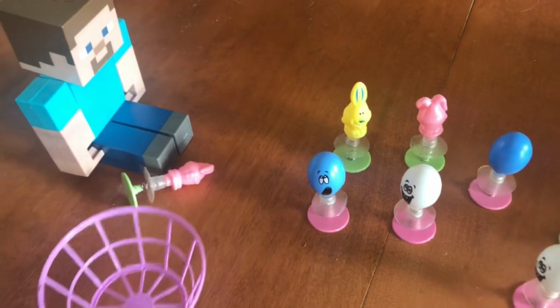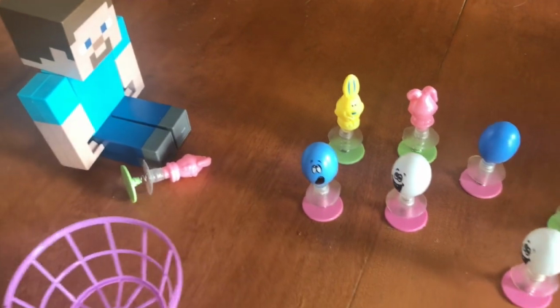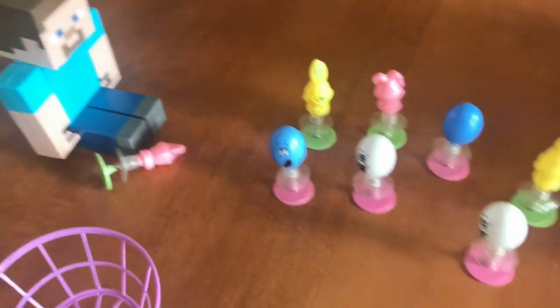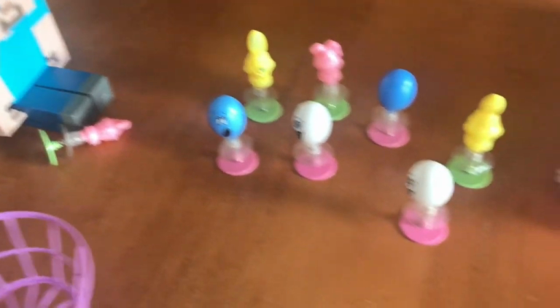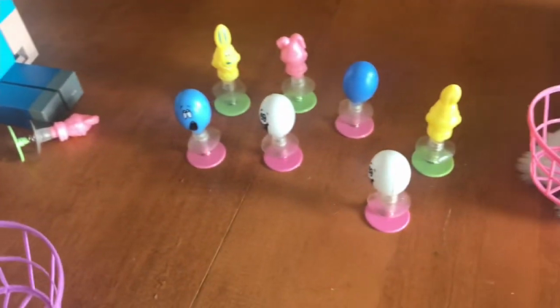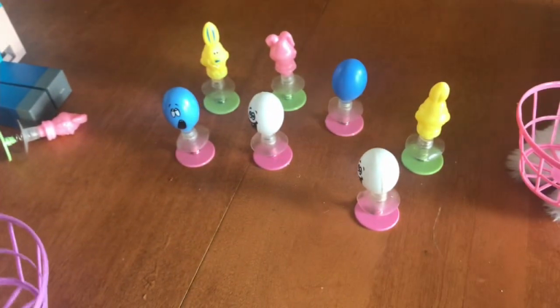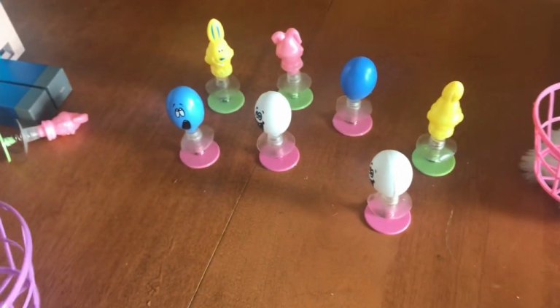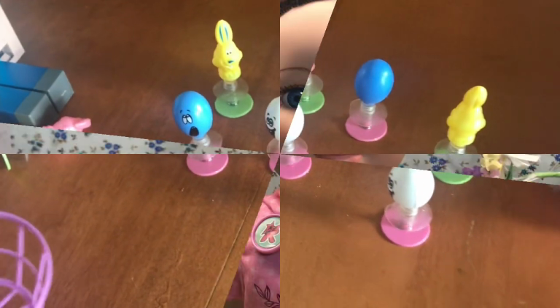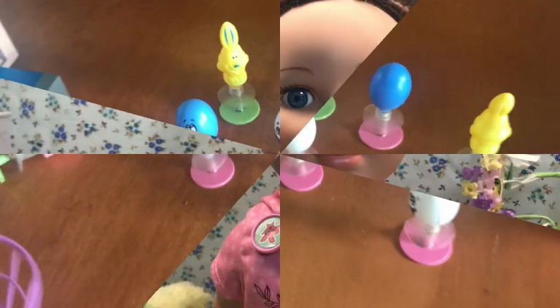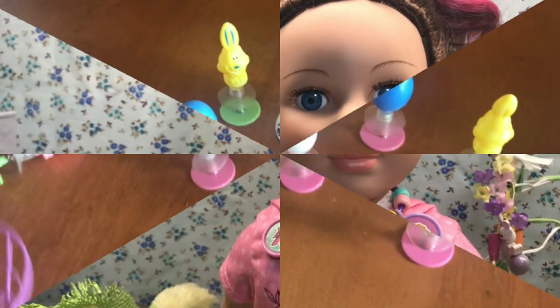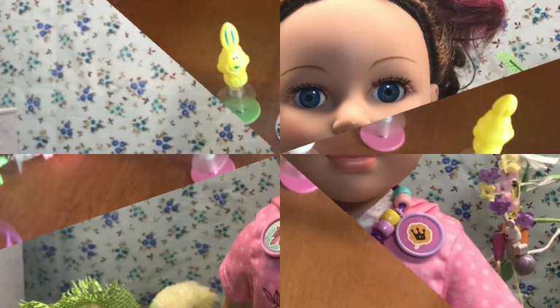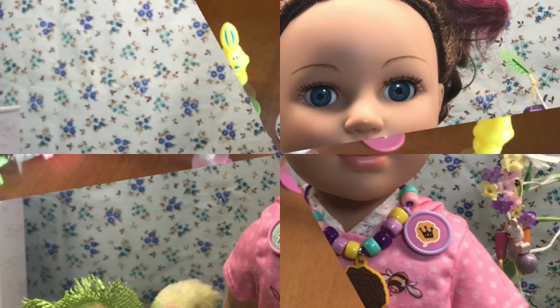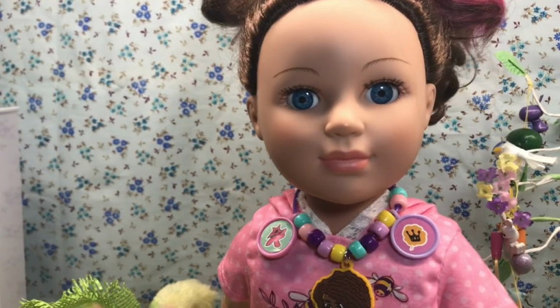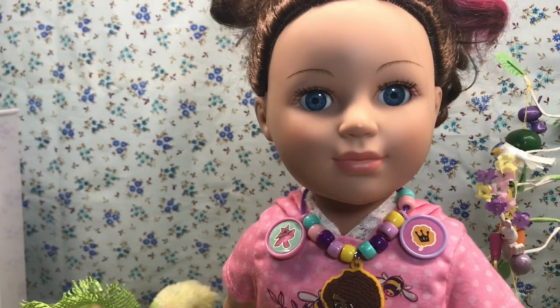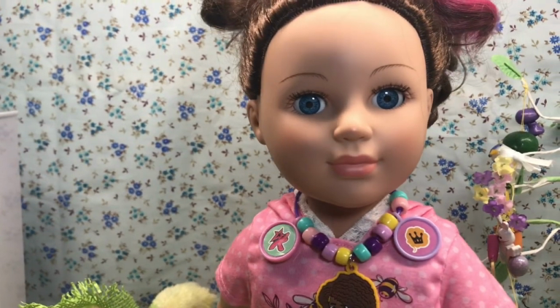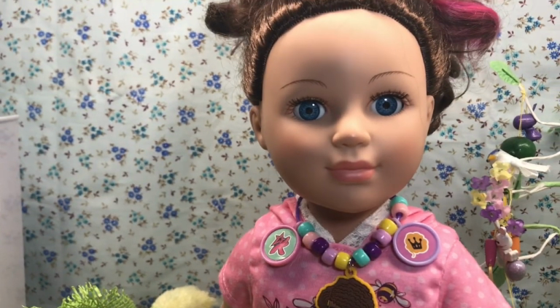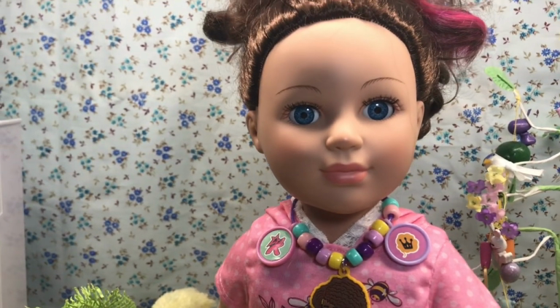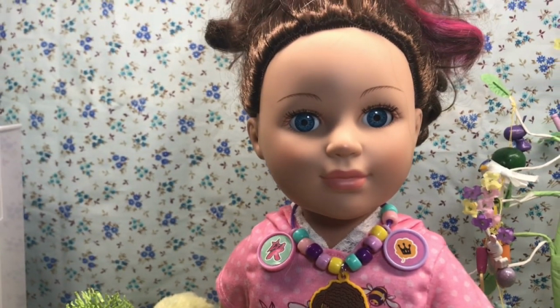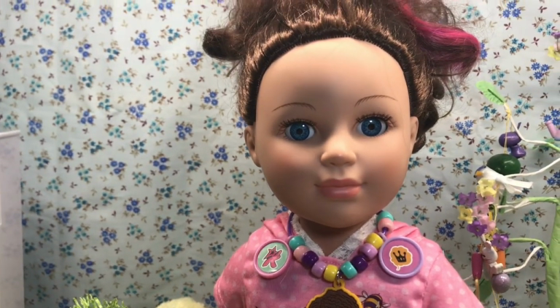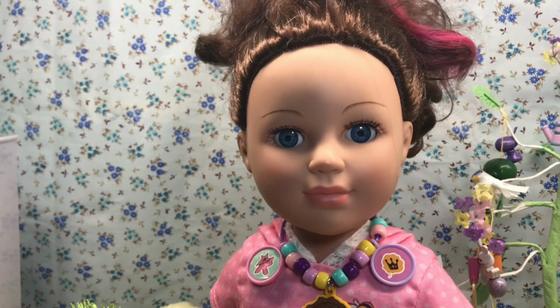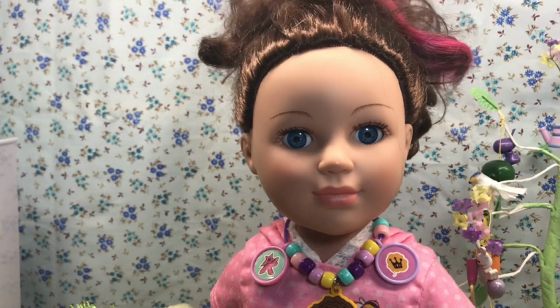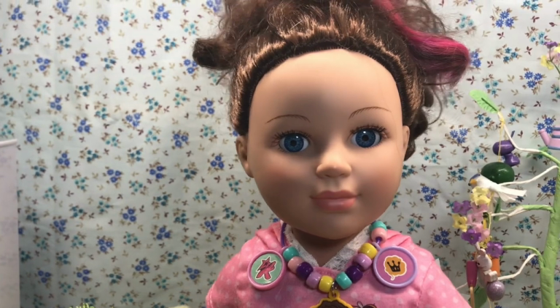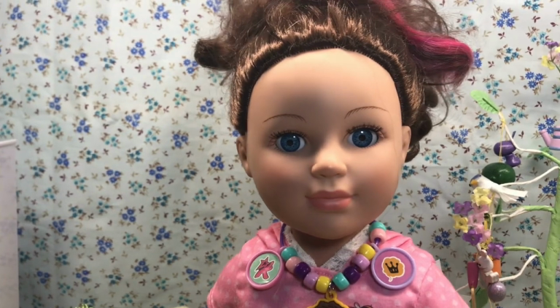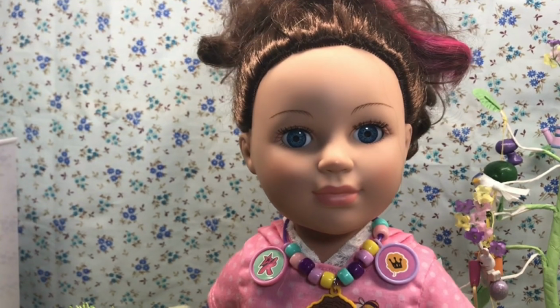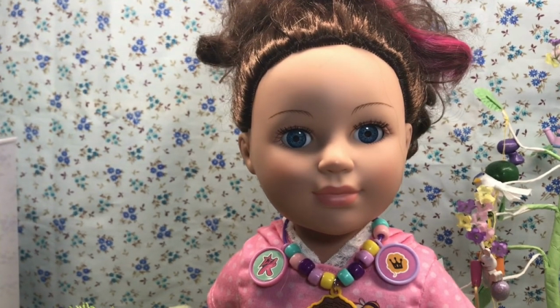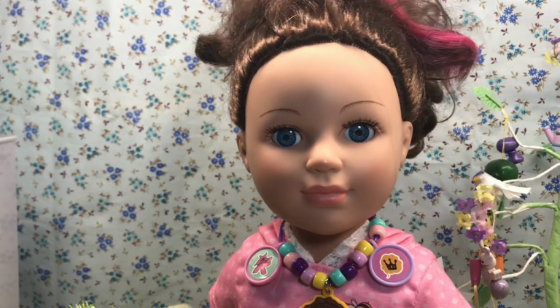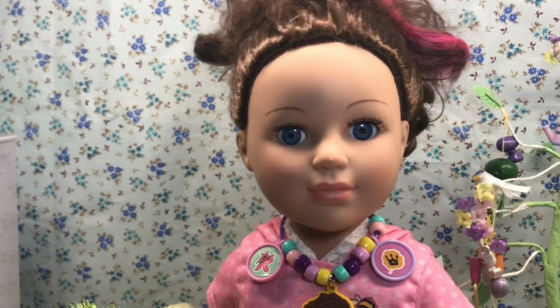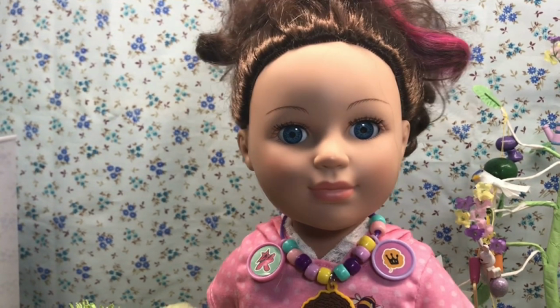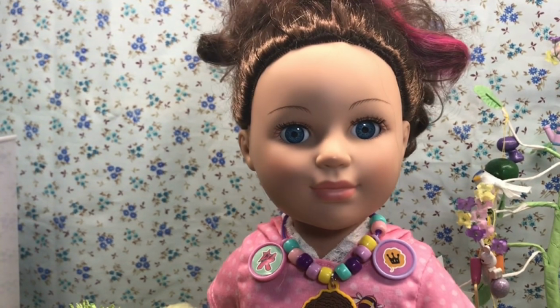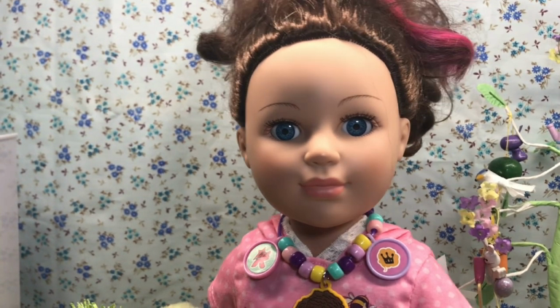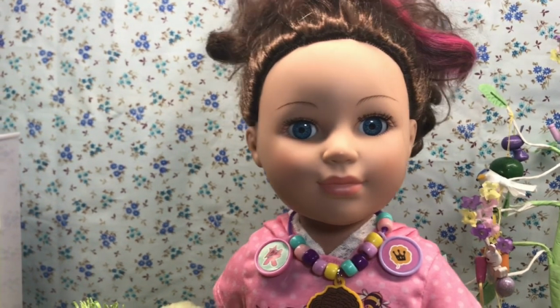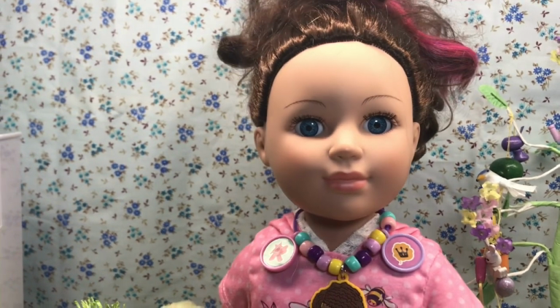He was so much fun though. He was such a silly elf, and I love him so much. I hope he comes back again soon.